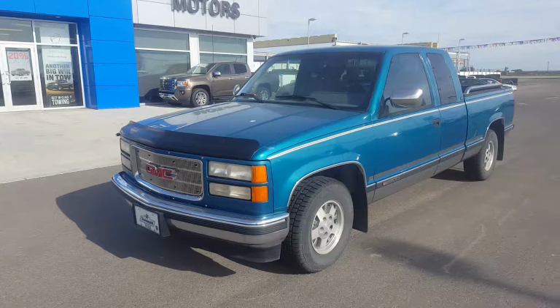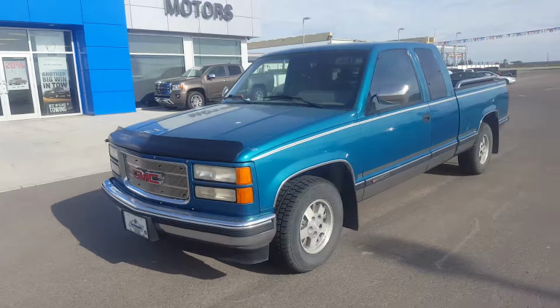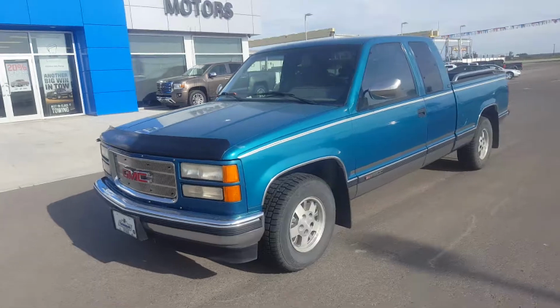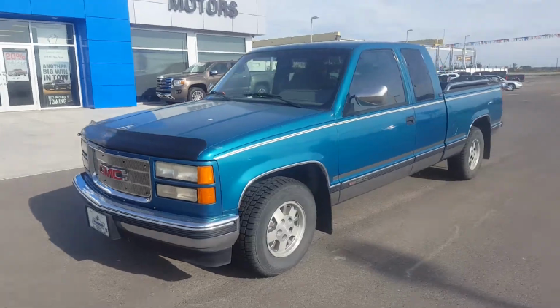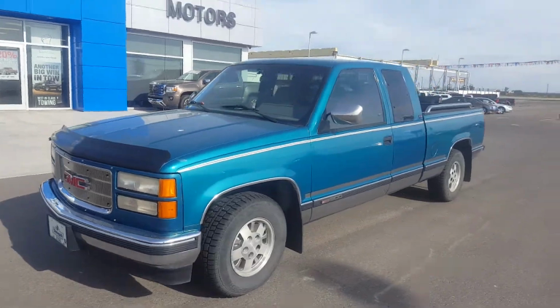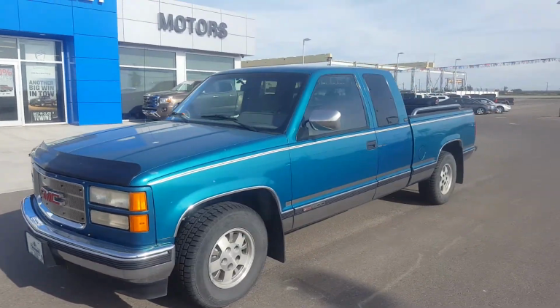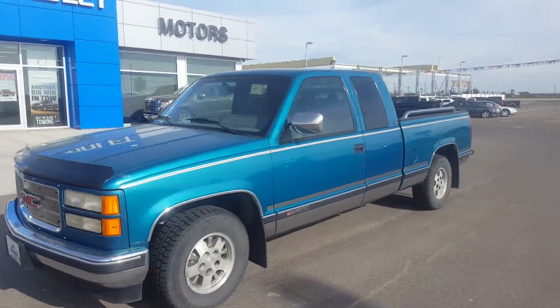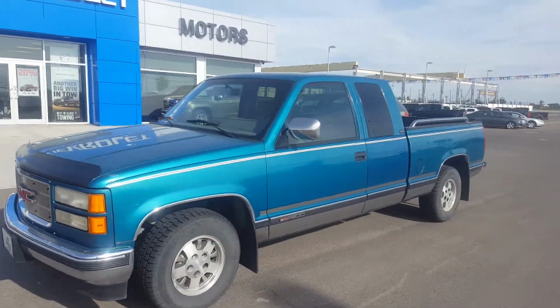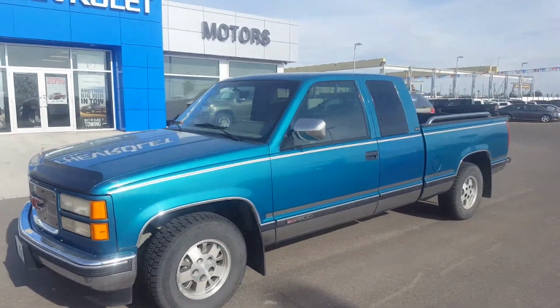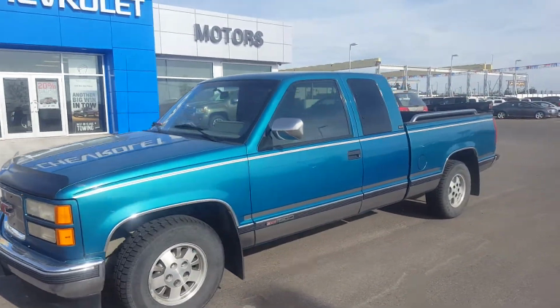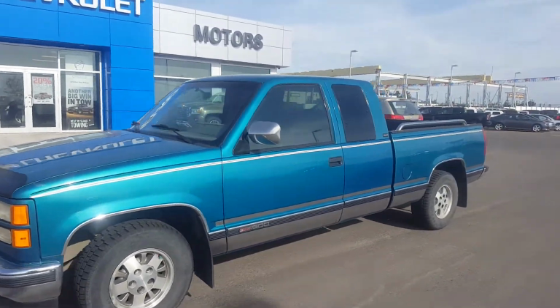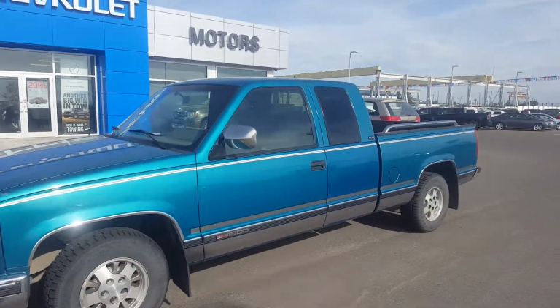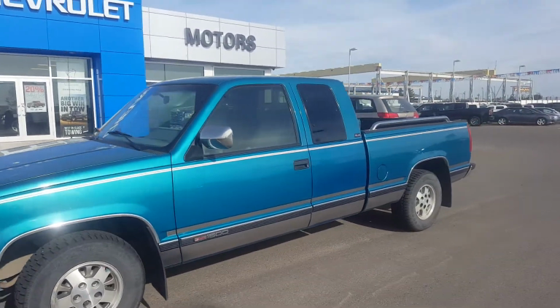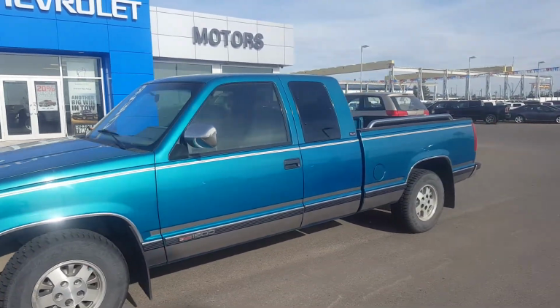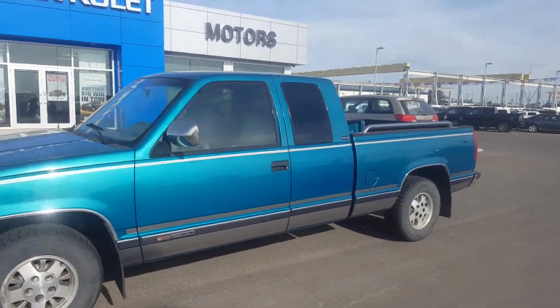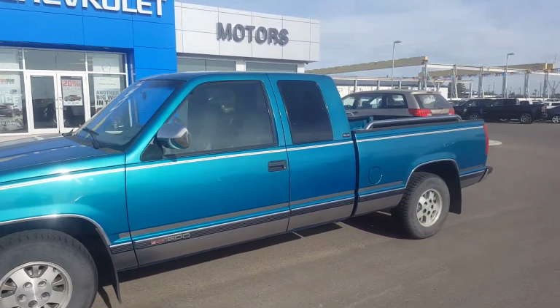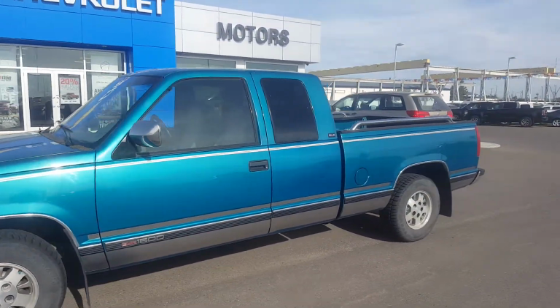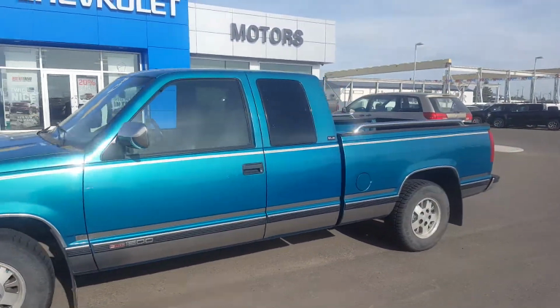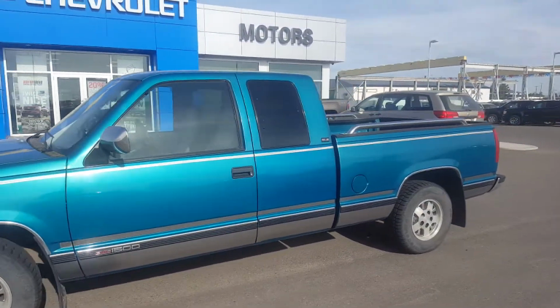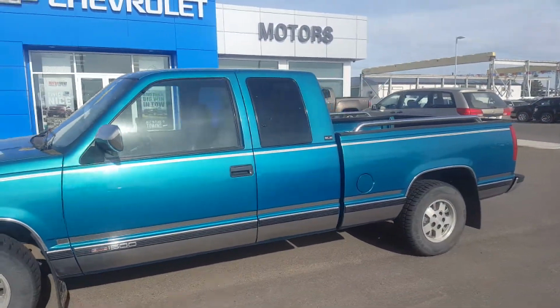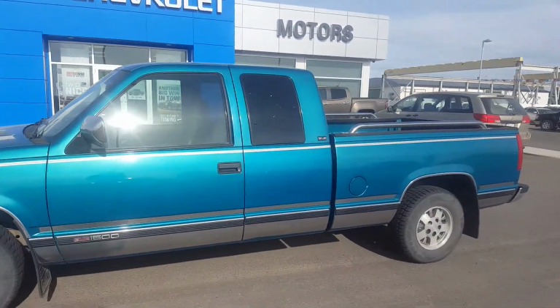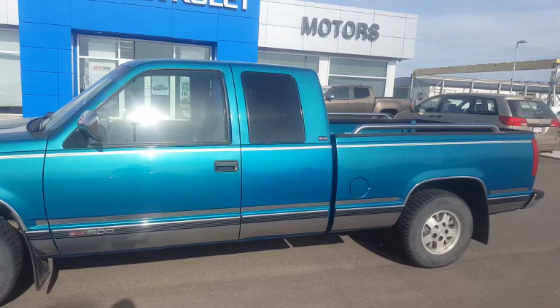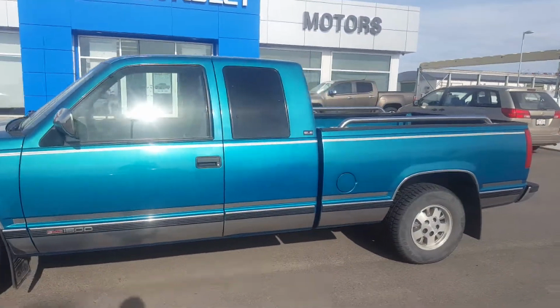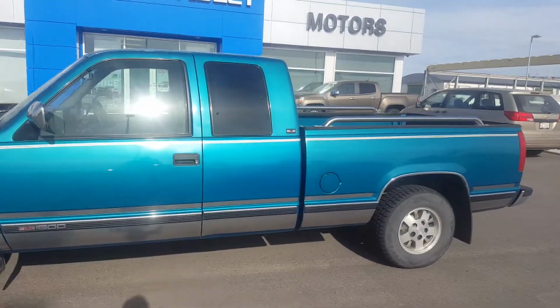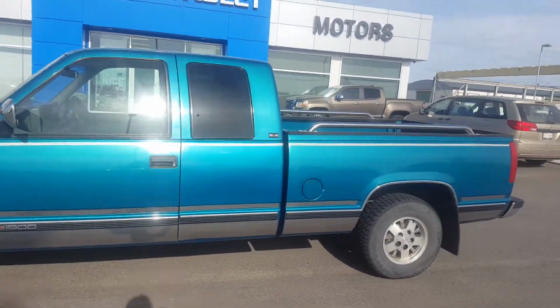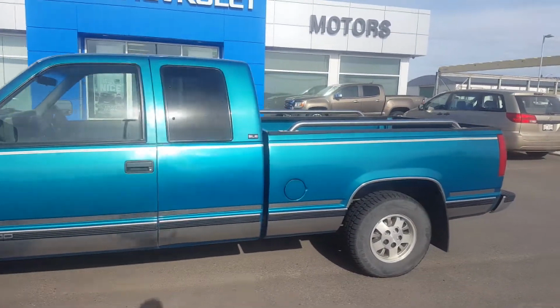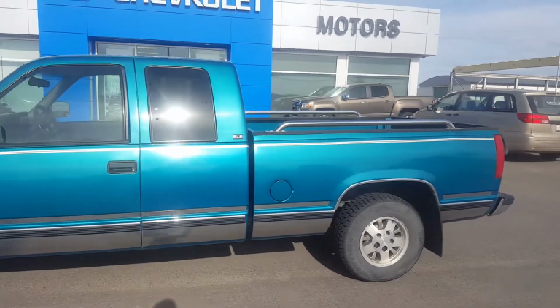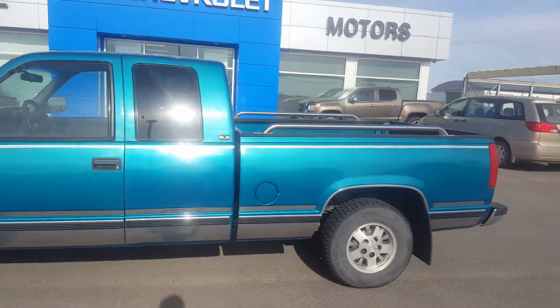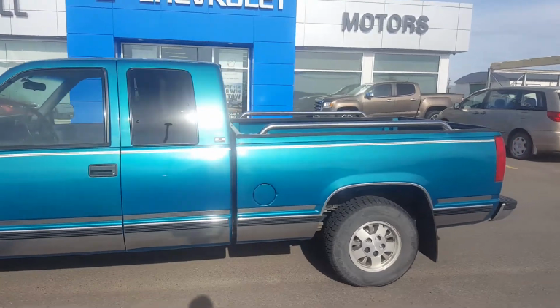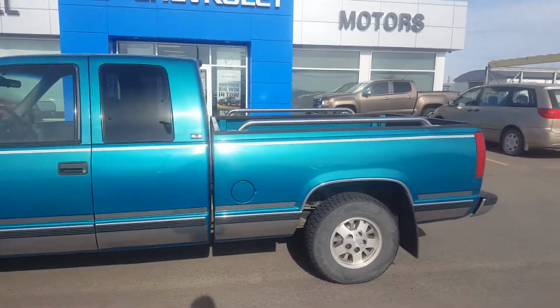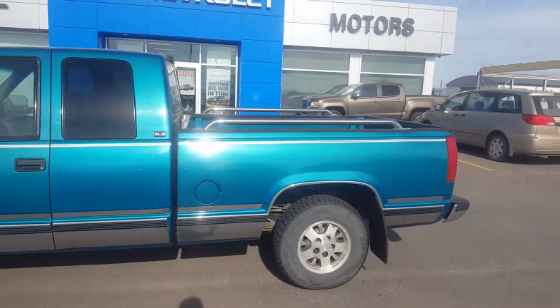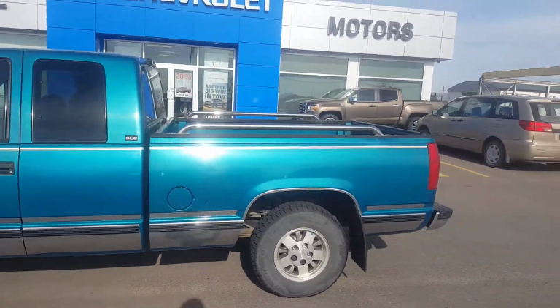Very pleasant good morning from Scougall Motors in Fort McLeod. Stock number 108,889.